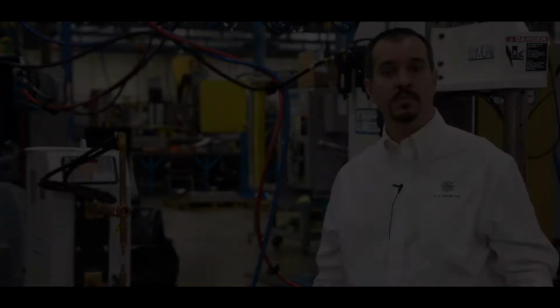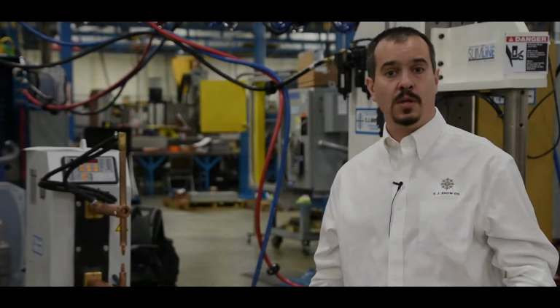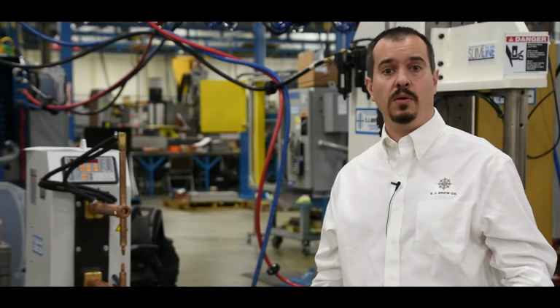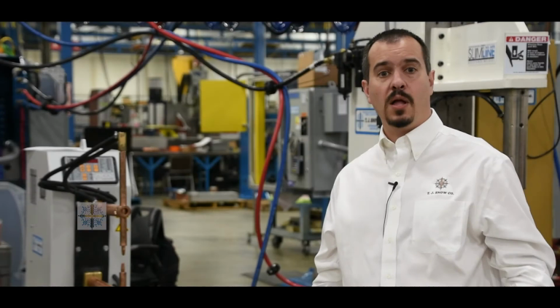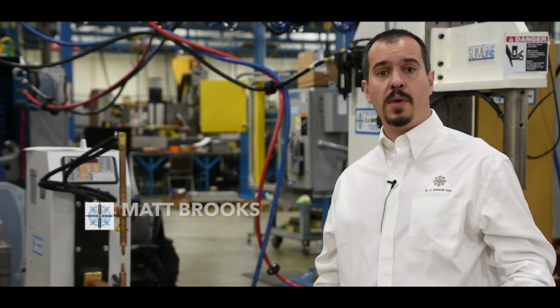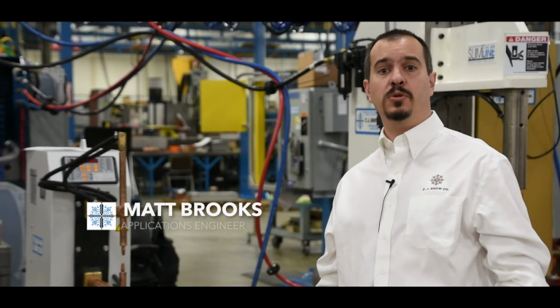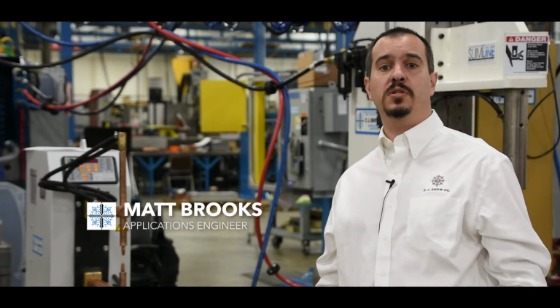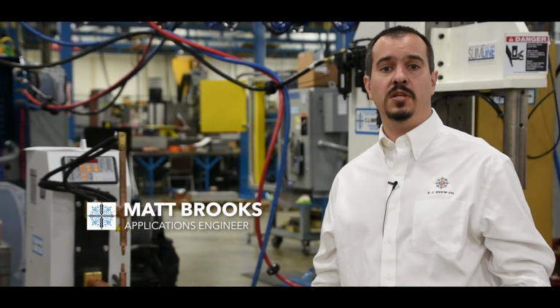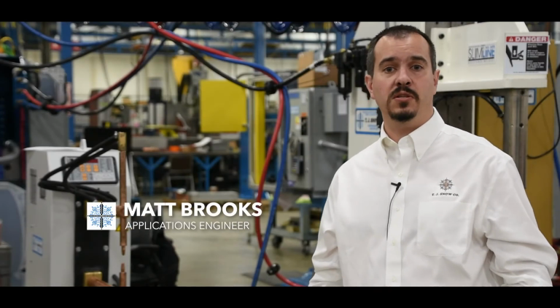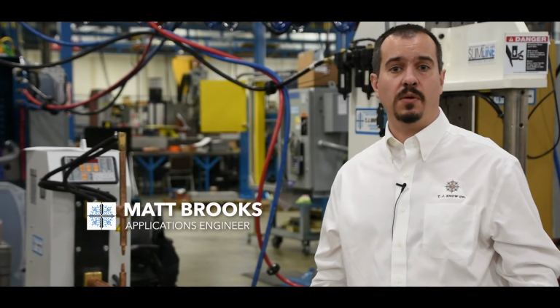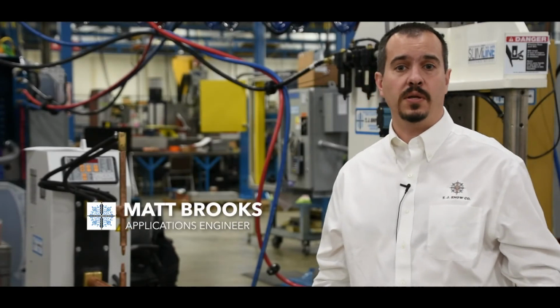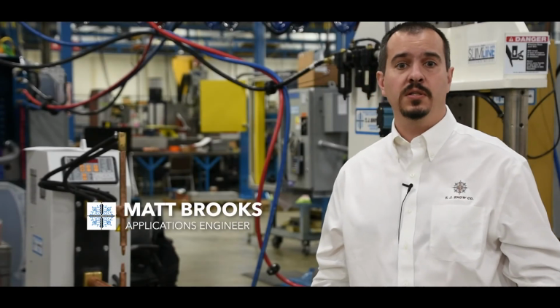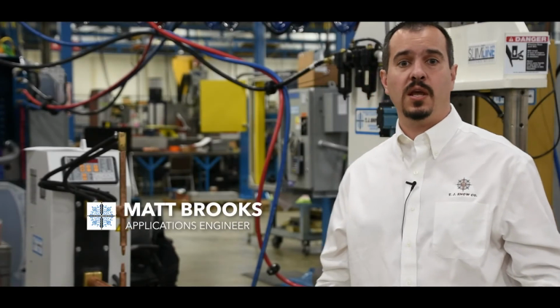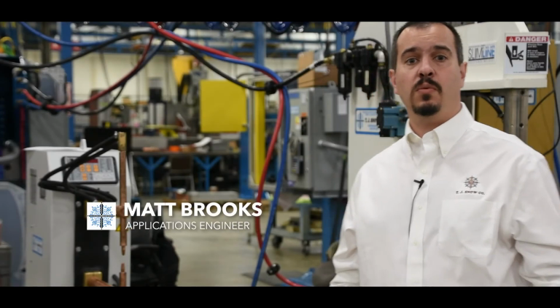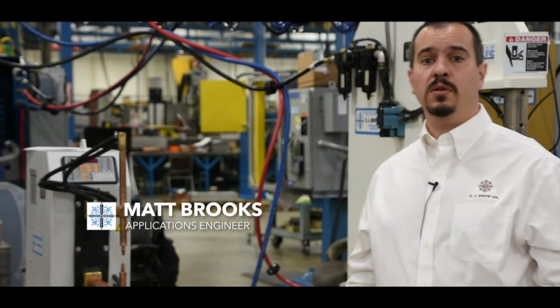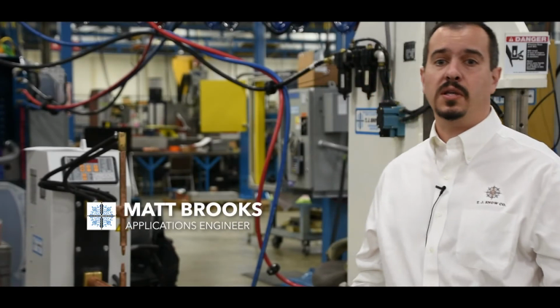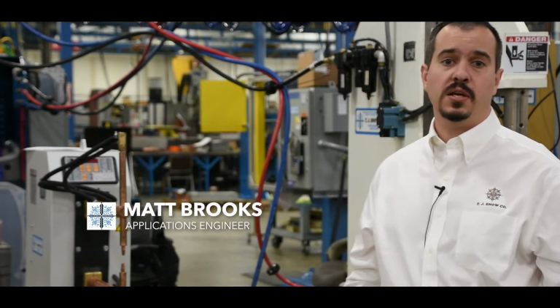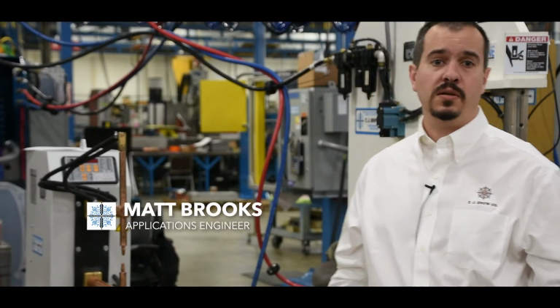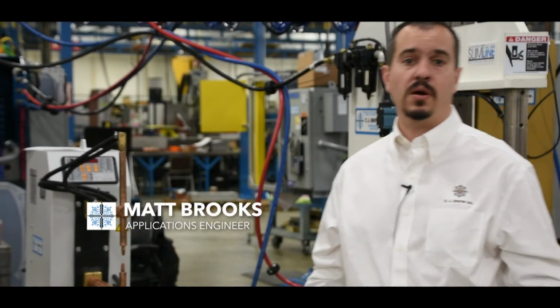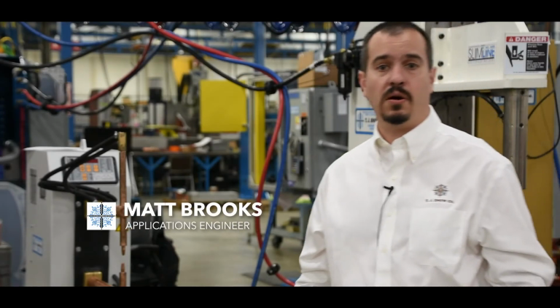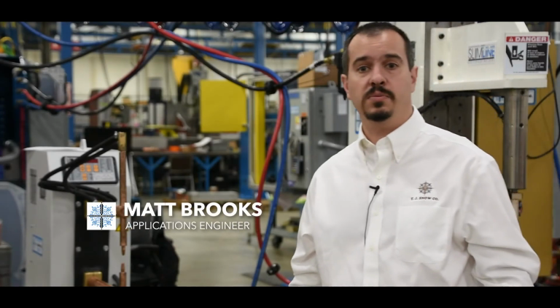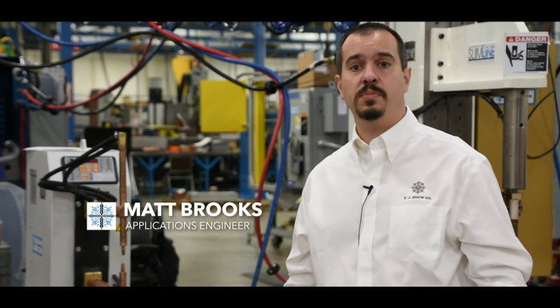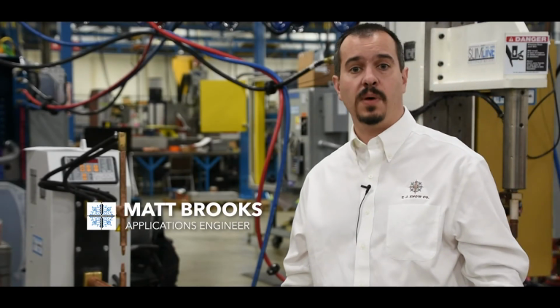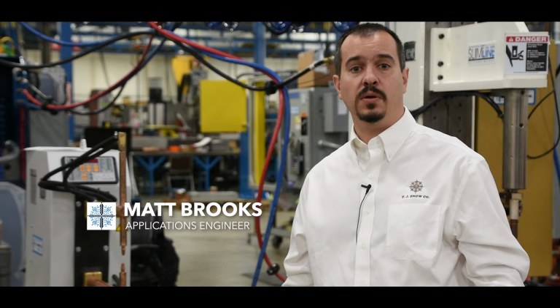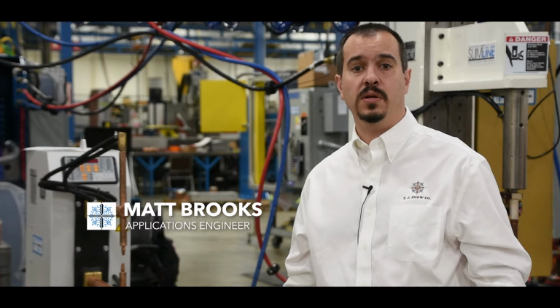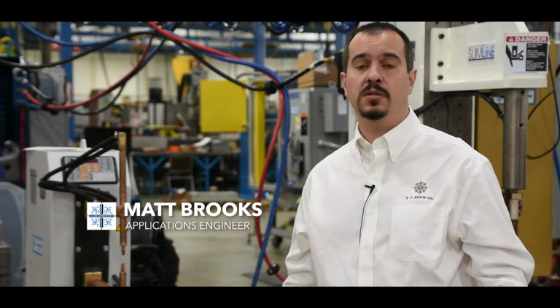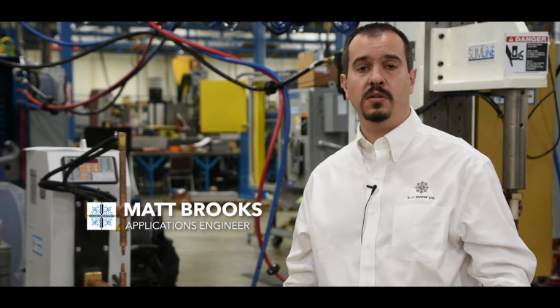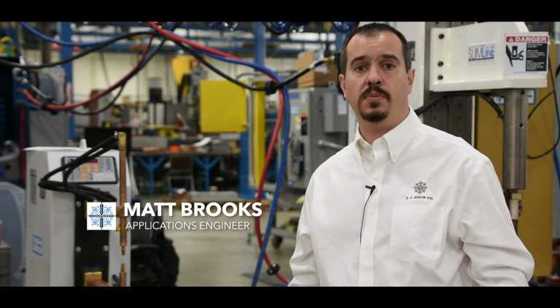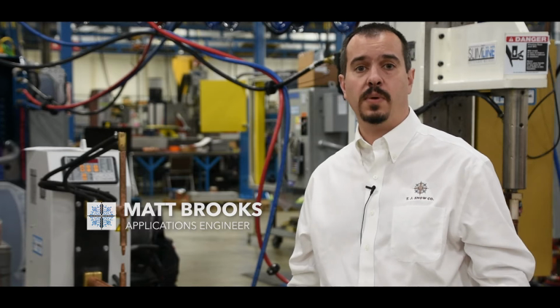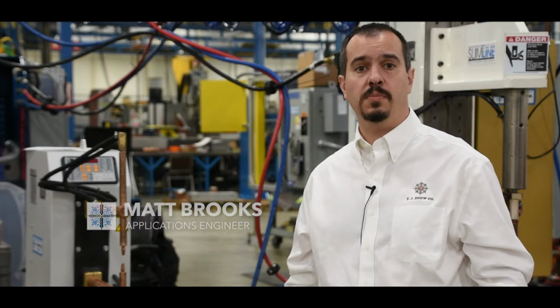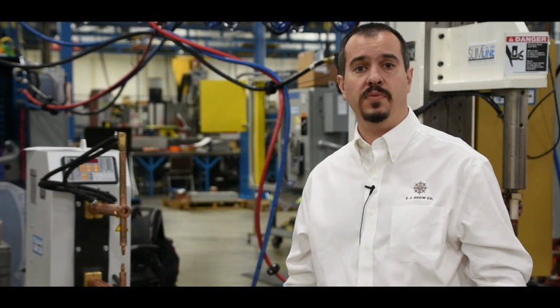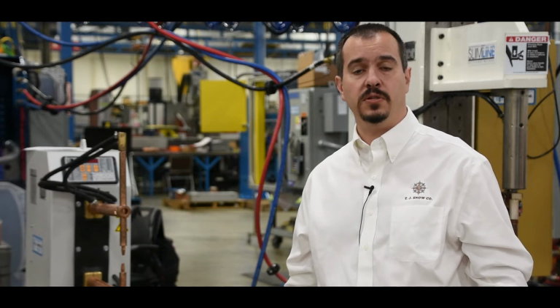Hello, I'm Matt Brooks with the TJ Snow Company. Today we're going to look at the Tecno Rocker Arm Type Spot Welder and talk a little bit about the main features.